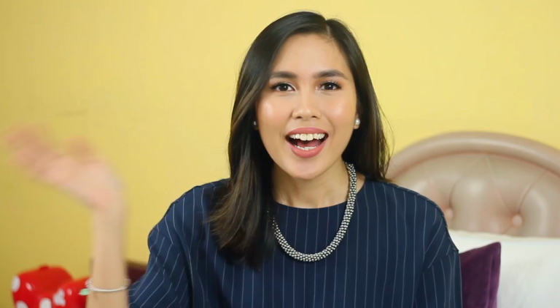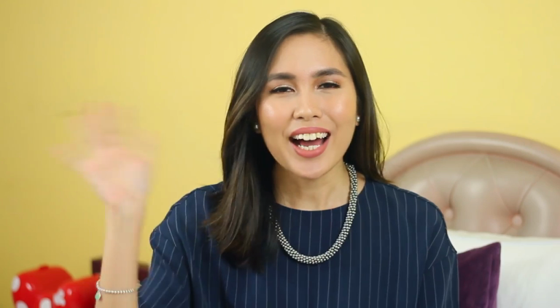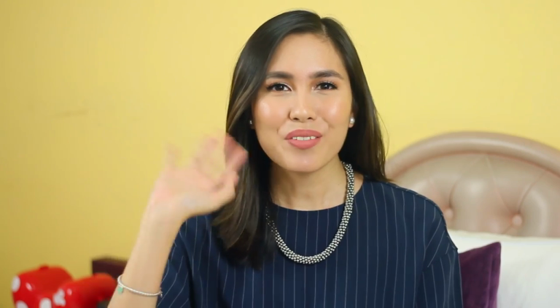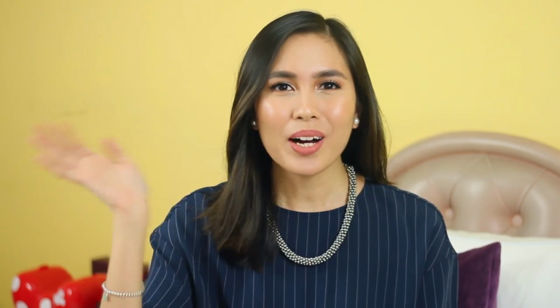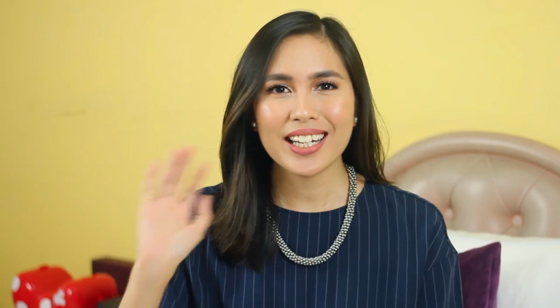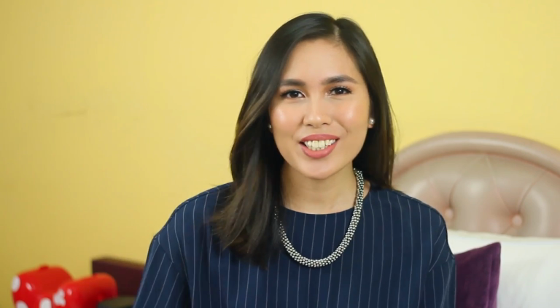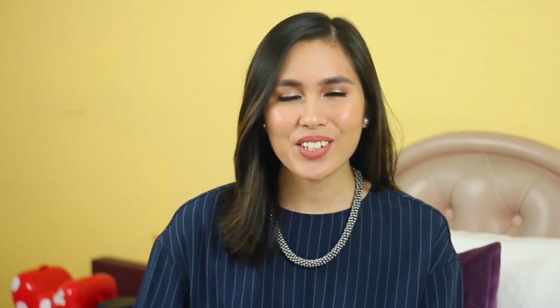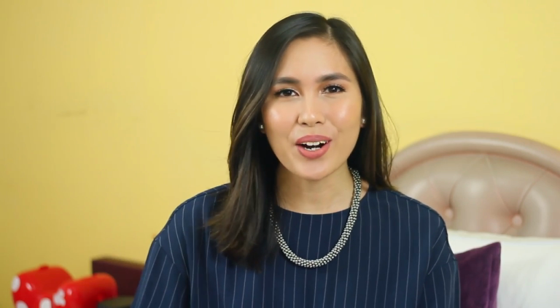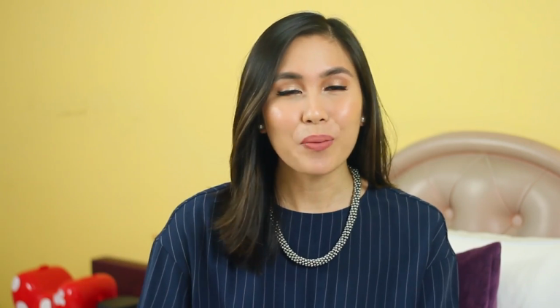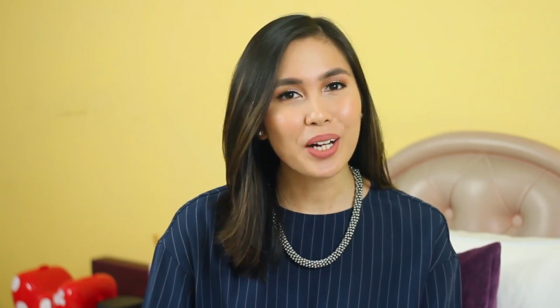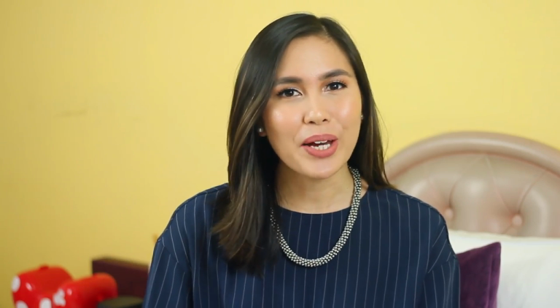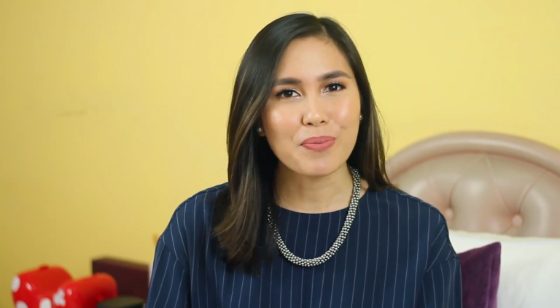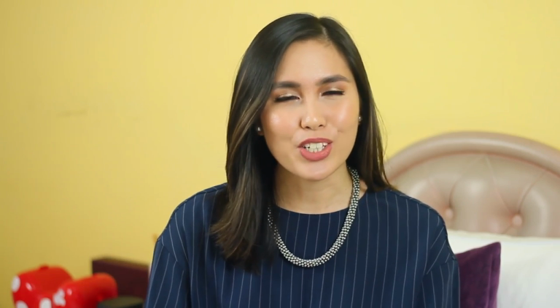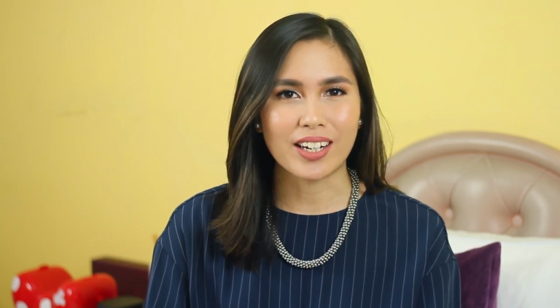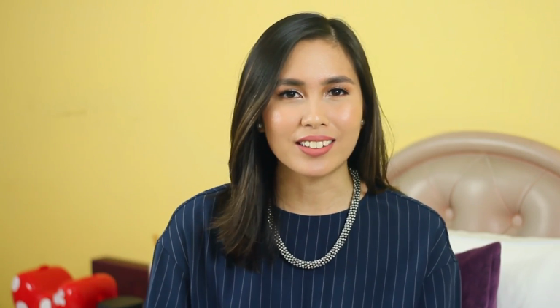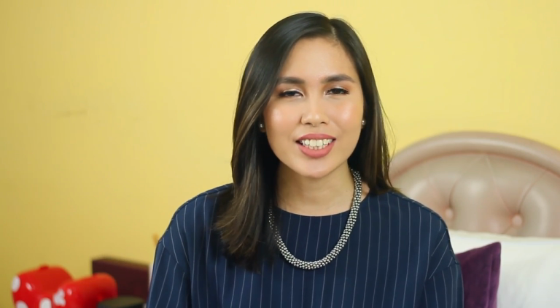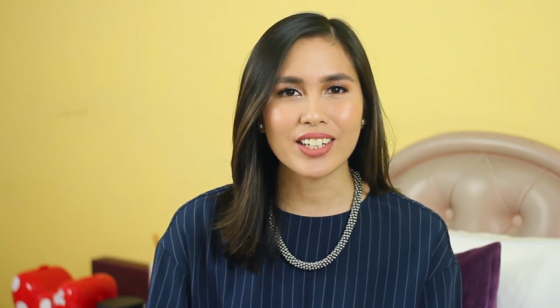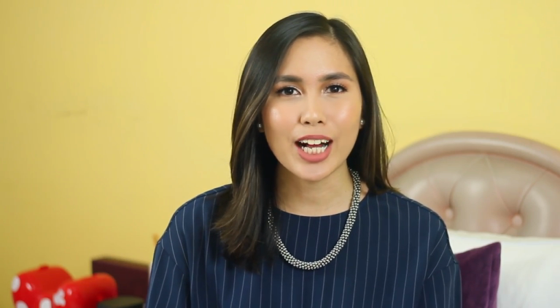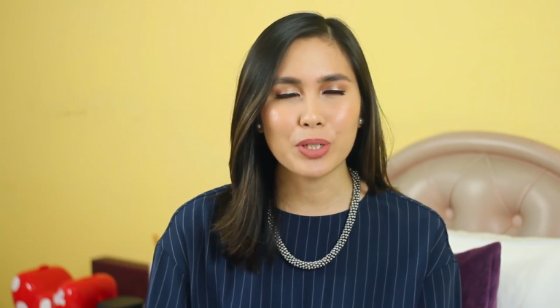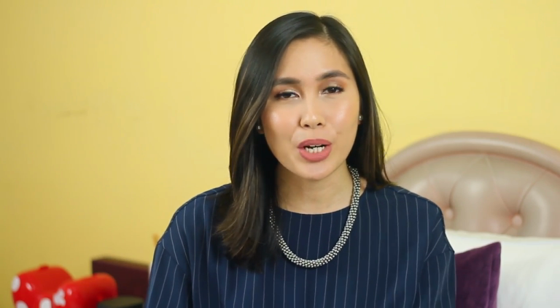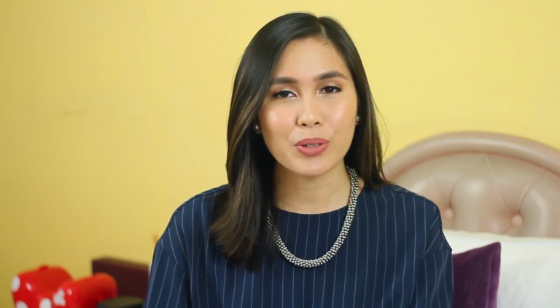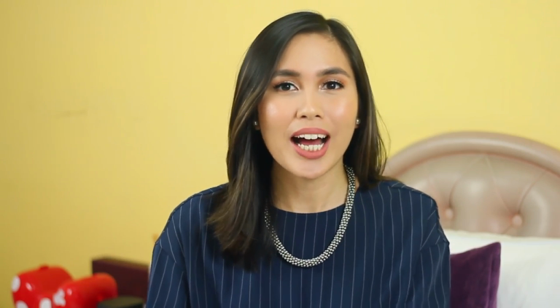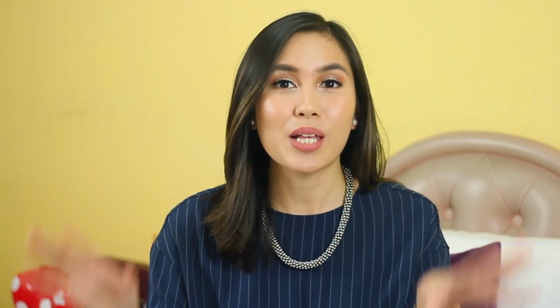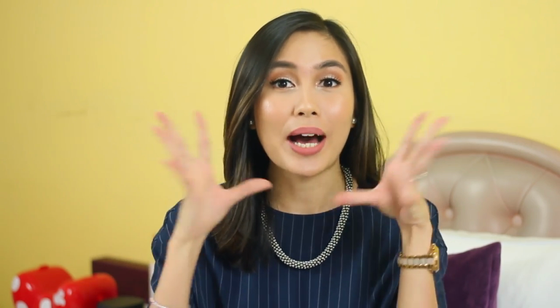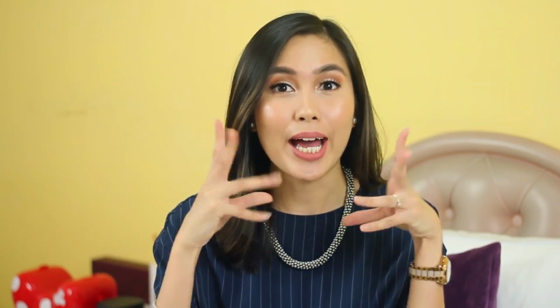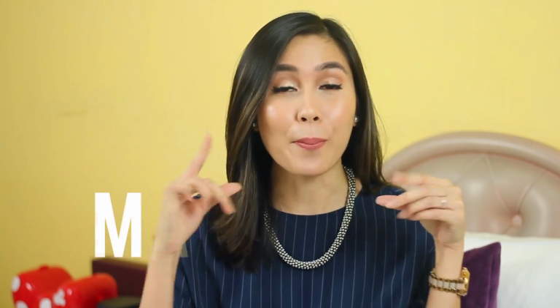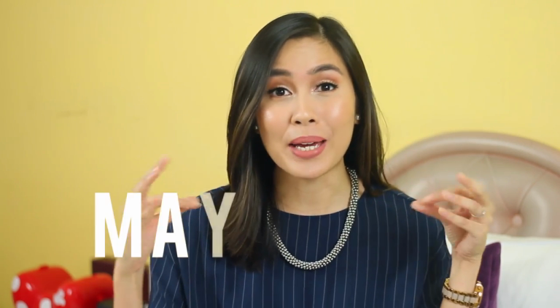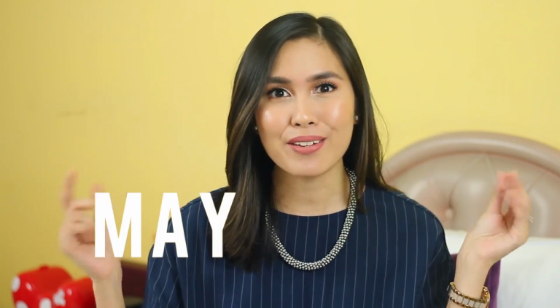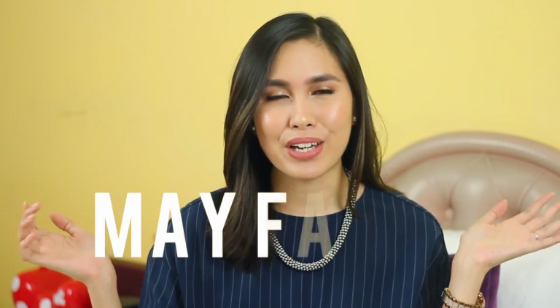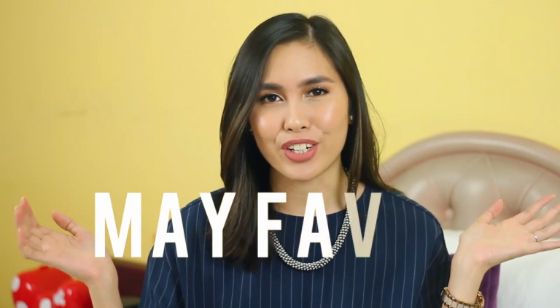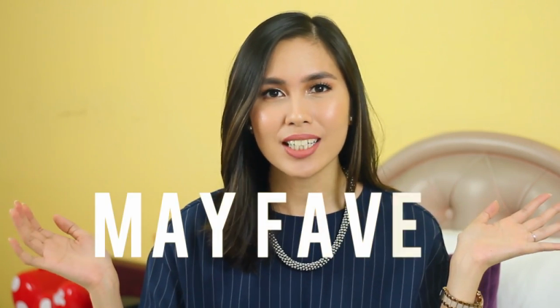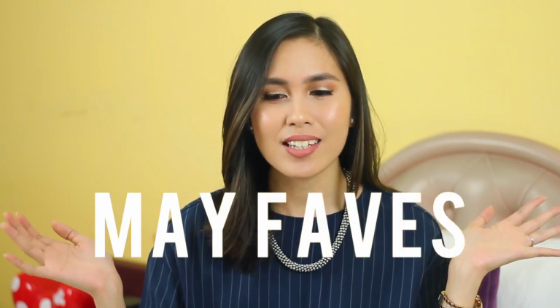Hi everyone, it's Tiara. Welcome back to my channel. Today I'll be sharing with you guys my May favourites.